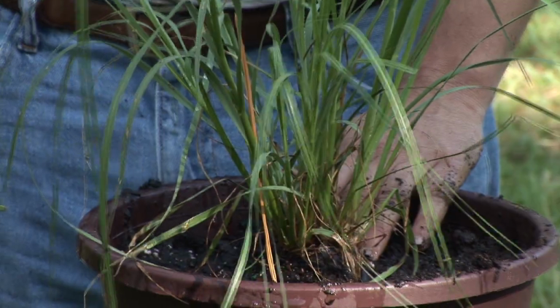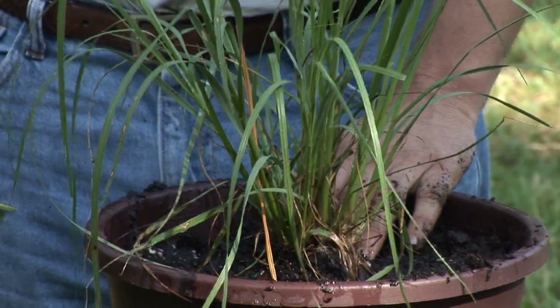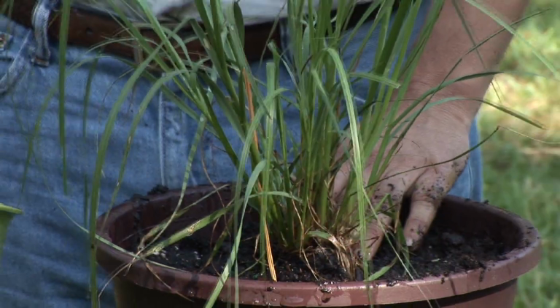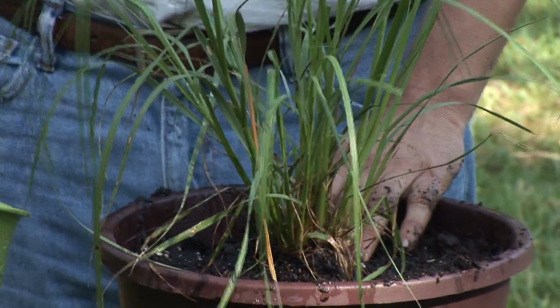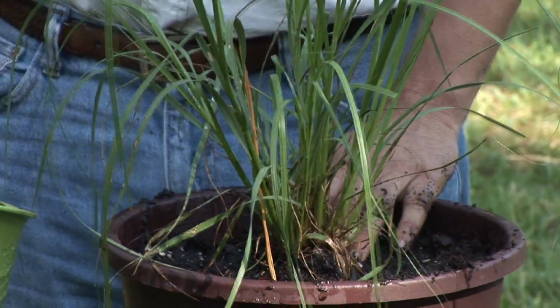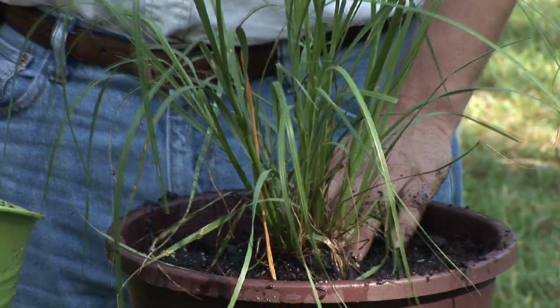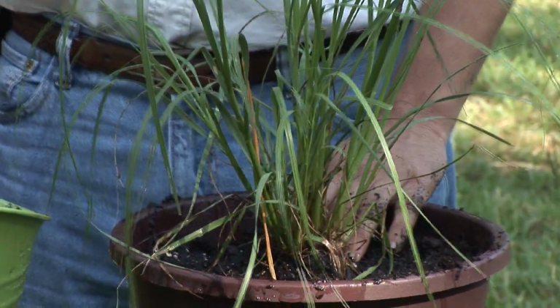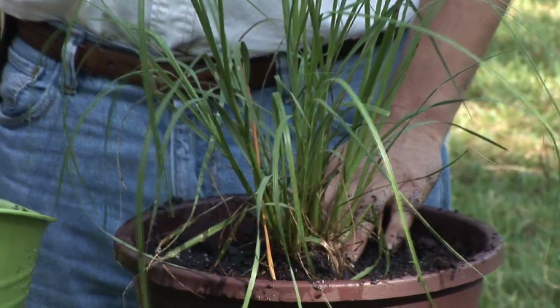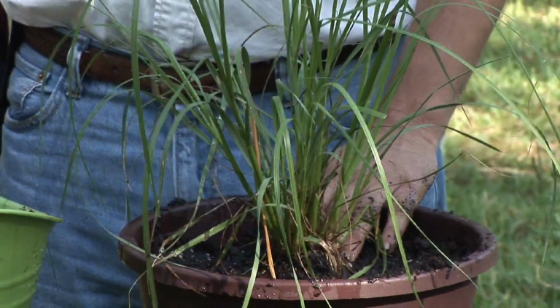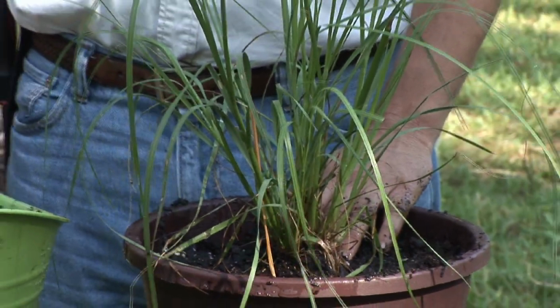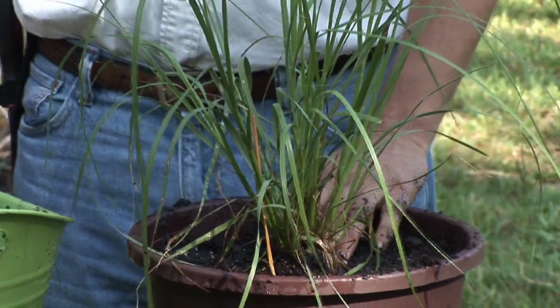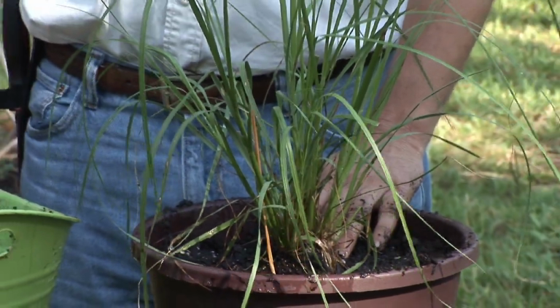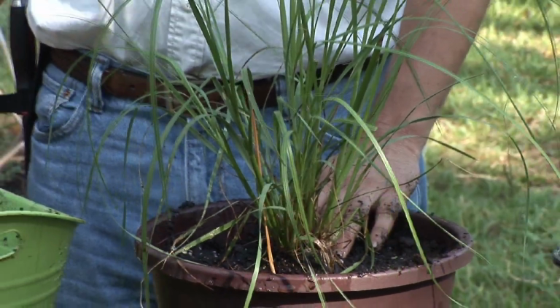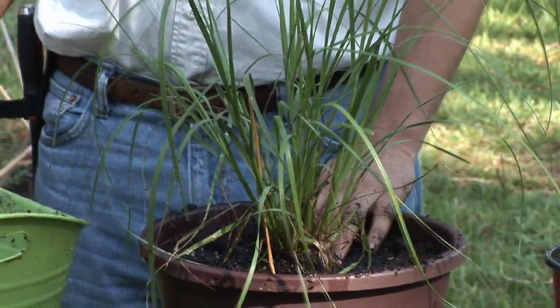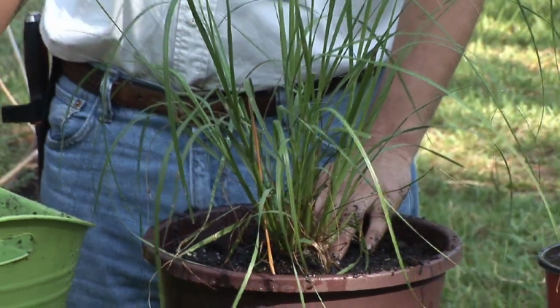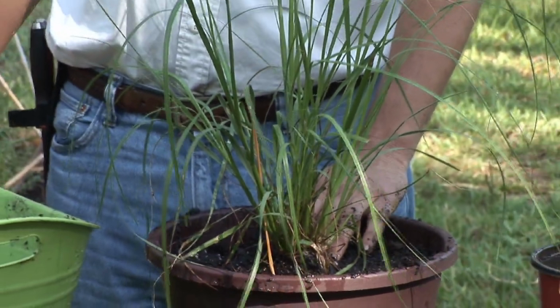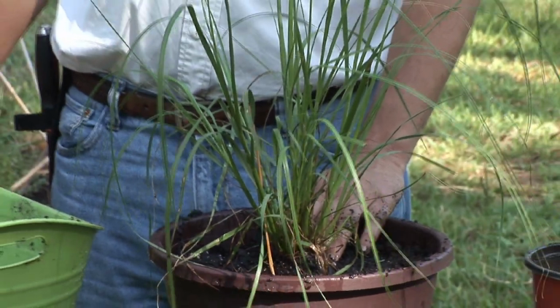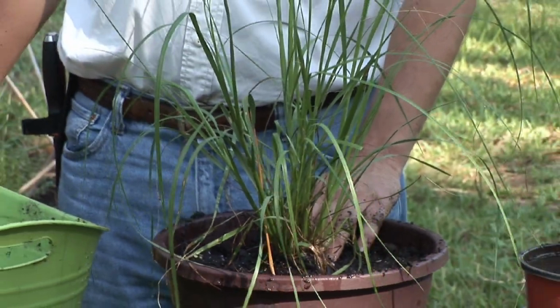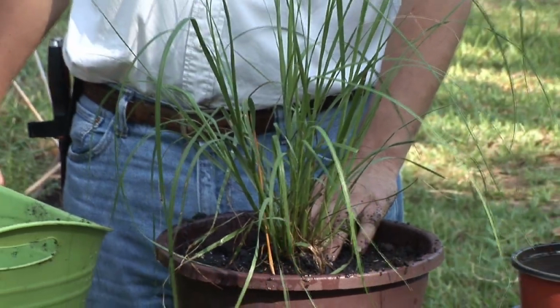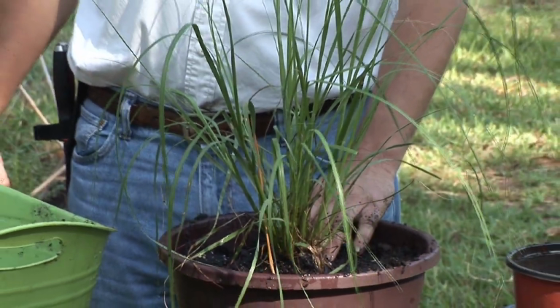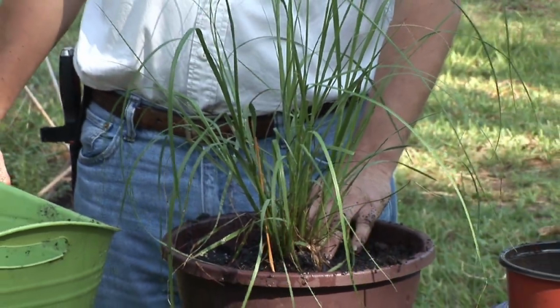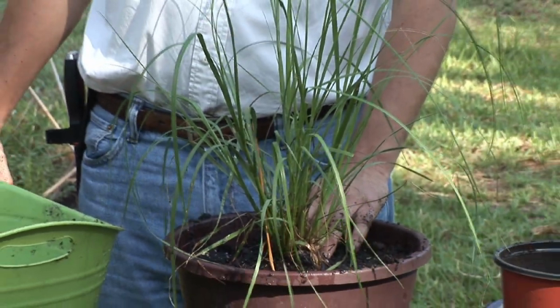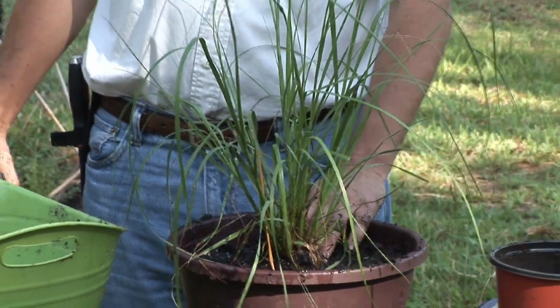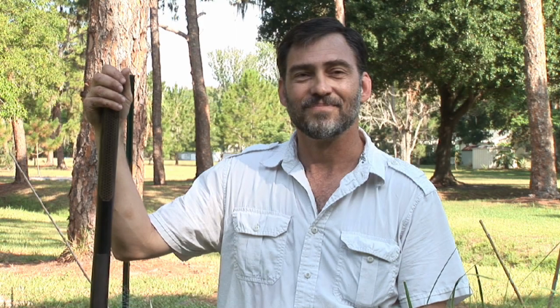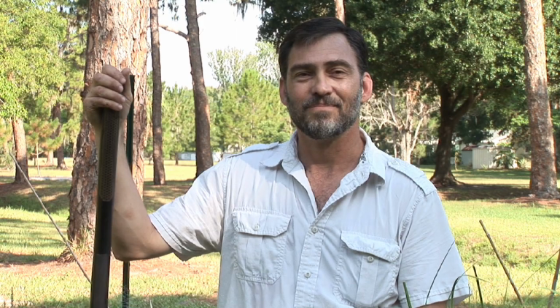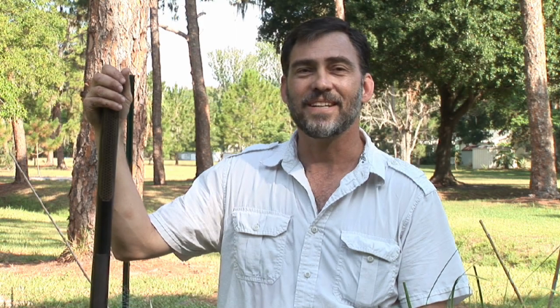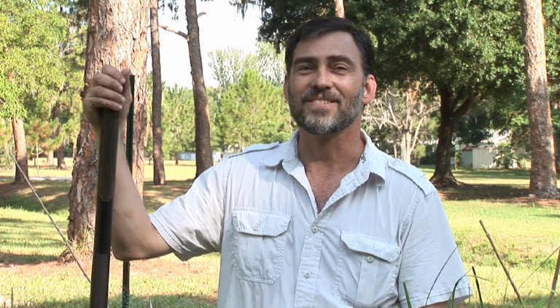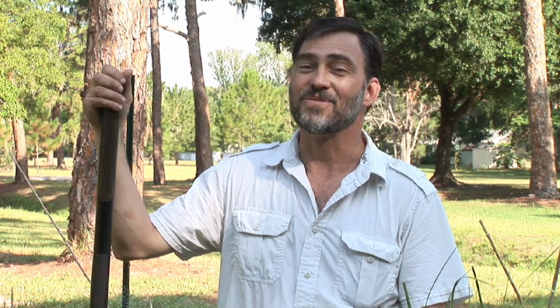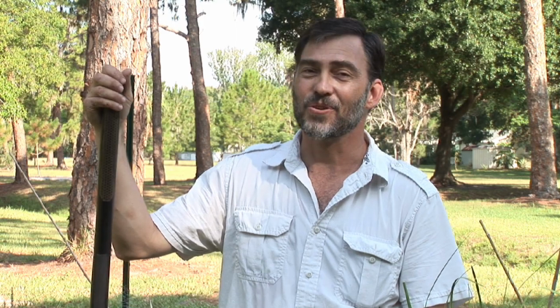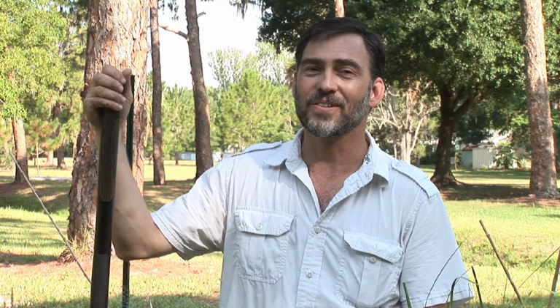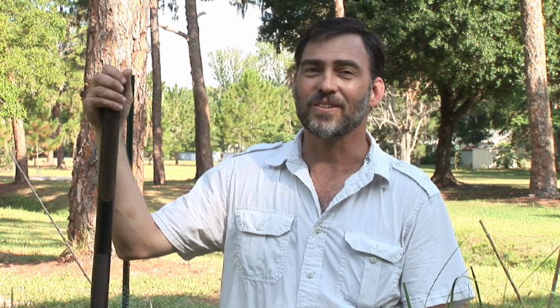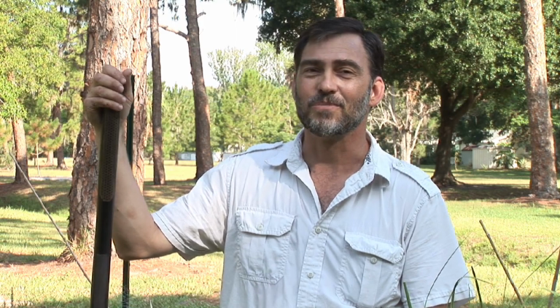This is Bob Lindy talking to you about how to grow grass in a pot. Please enjoy your herbs.